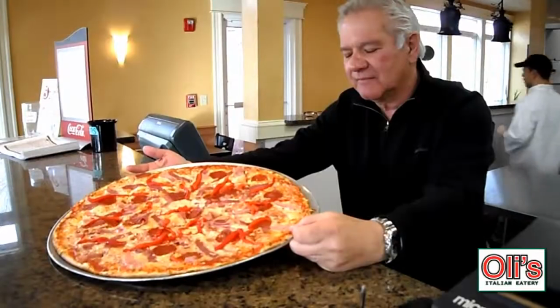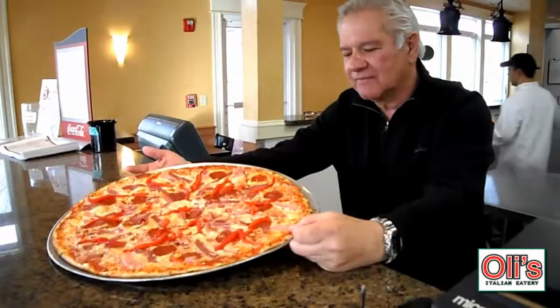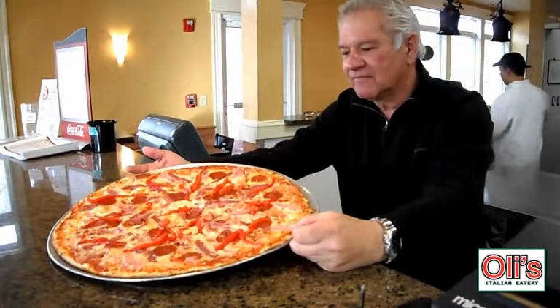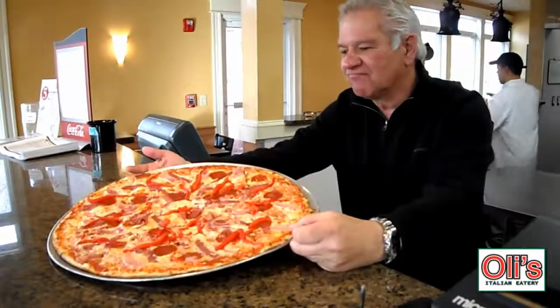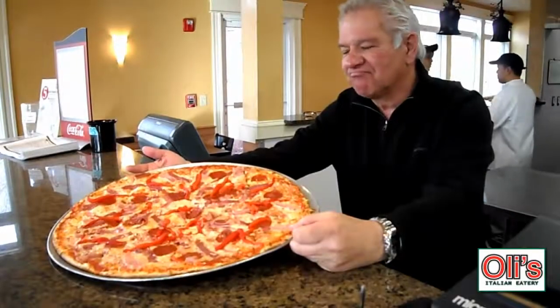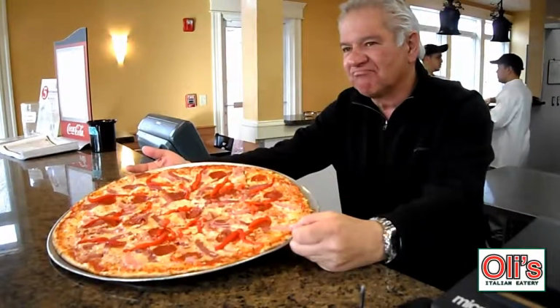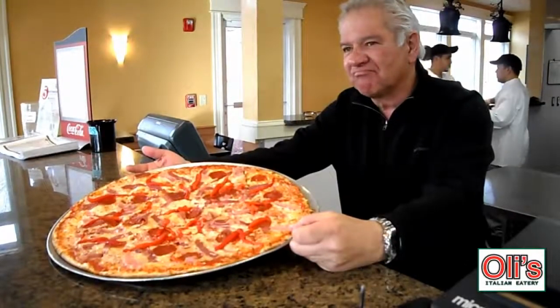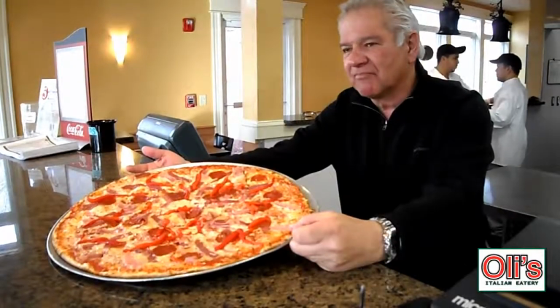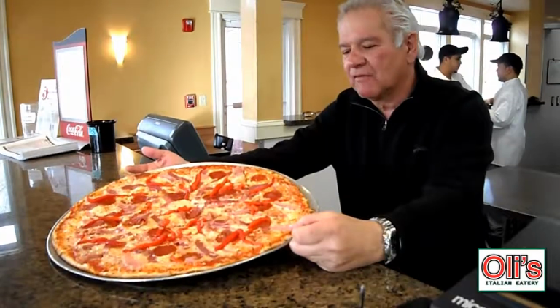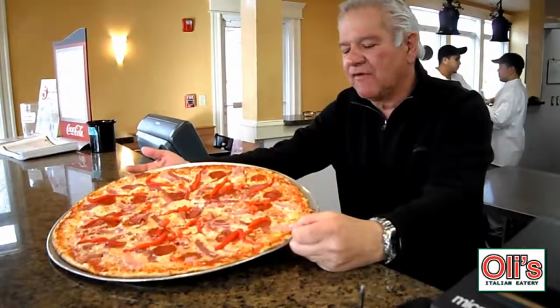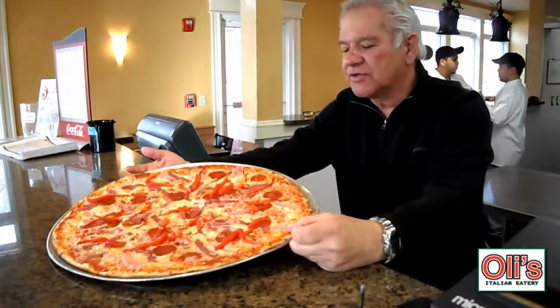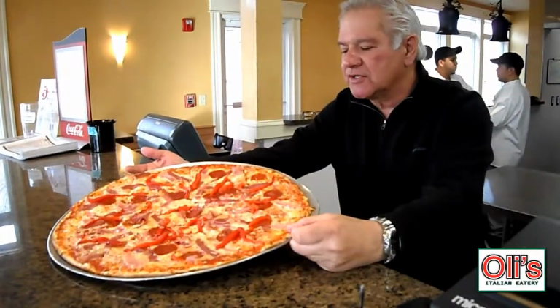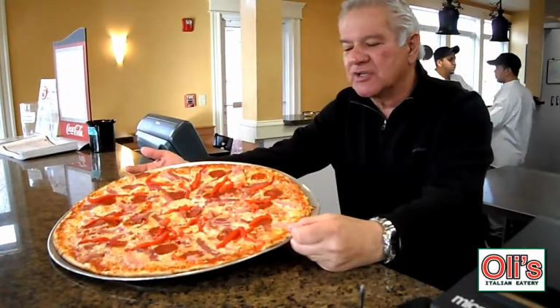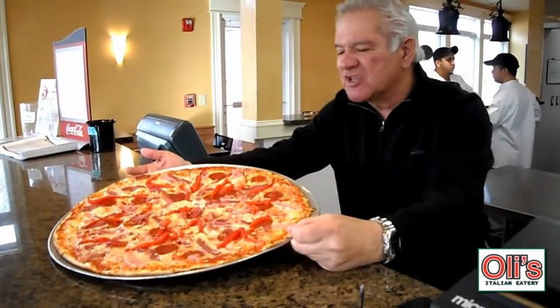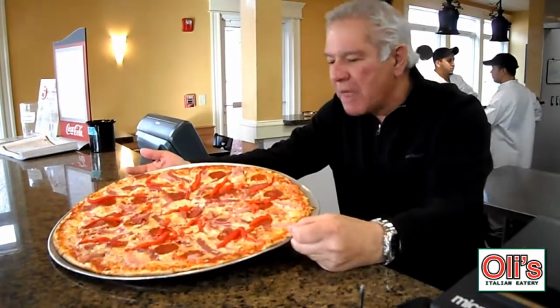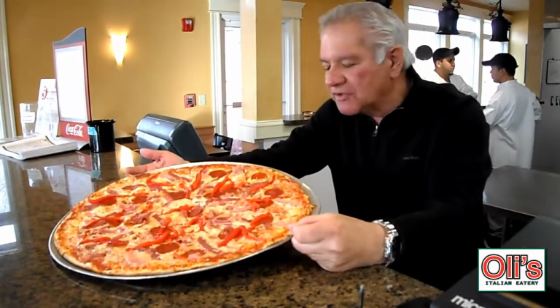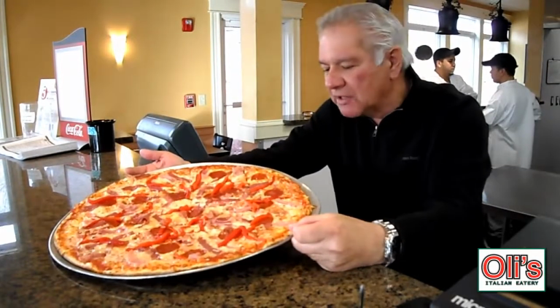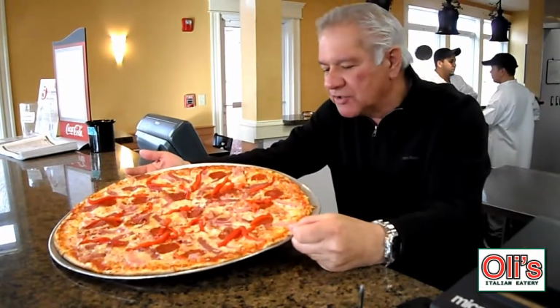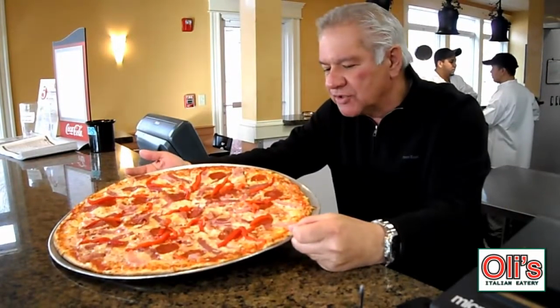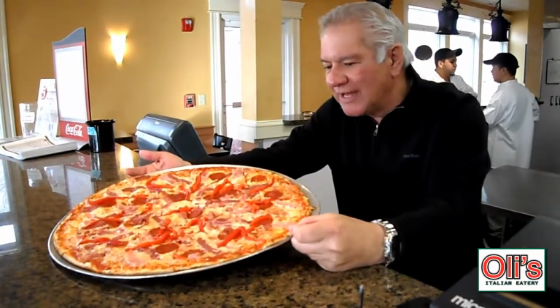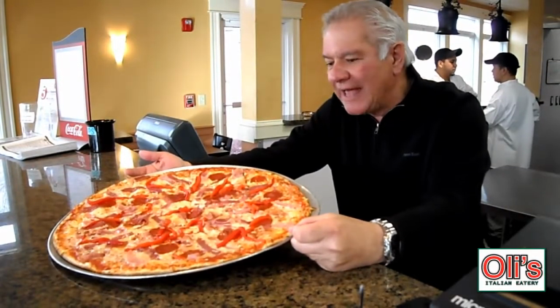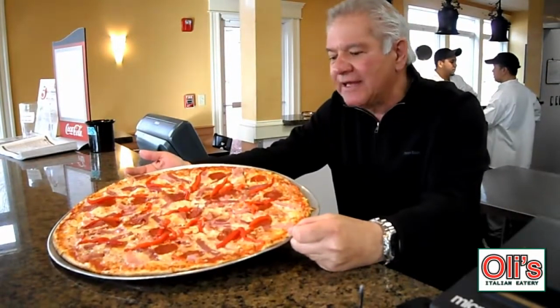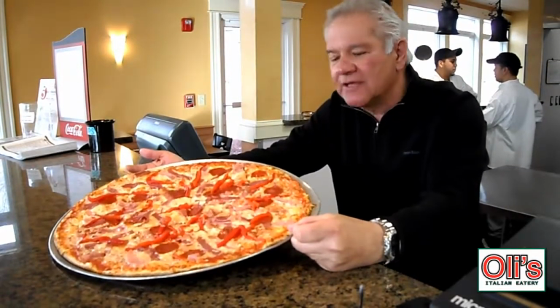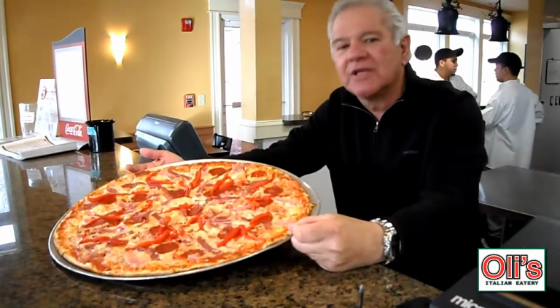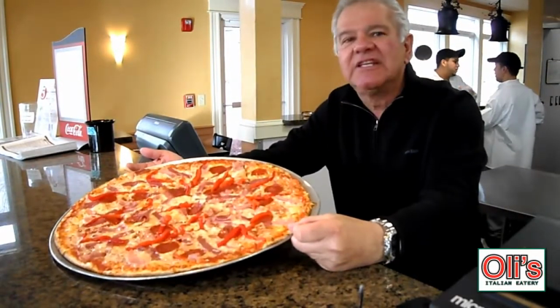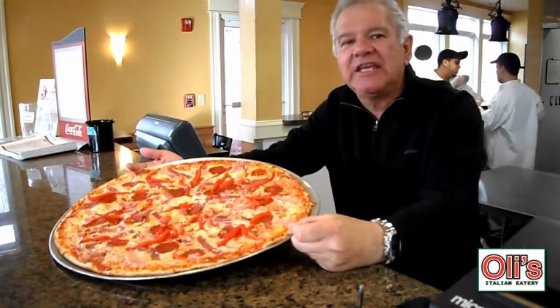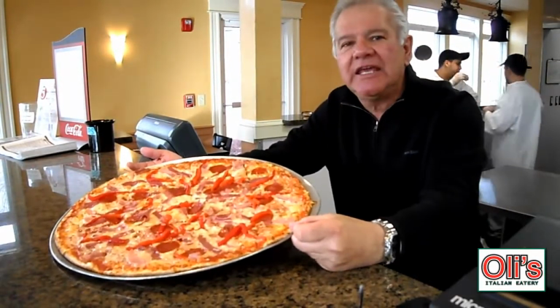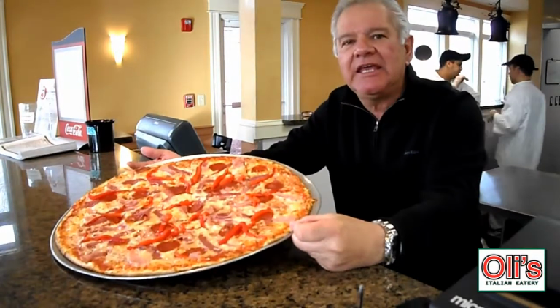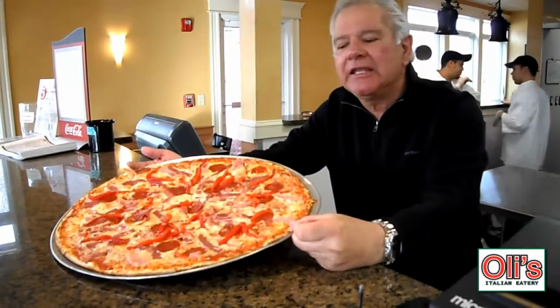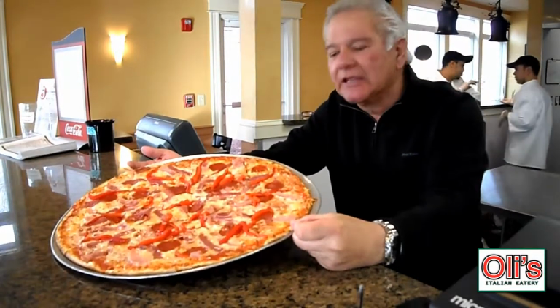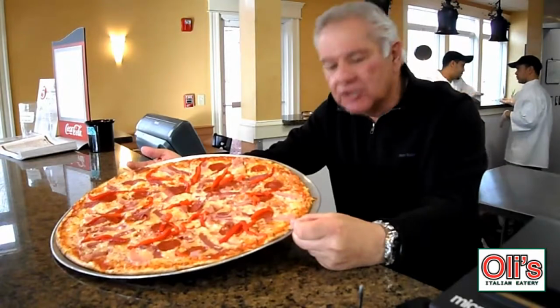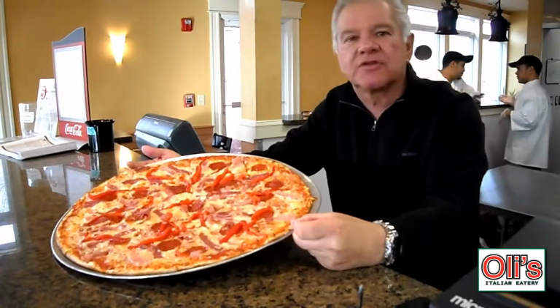Well, folks, this smells delicious and it is delicious.